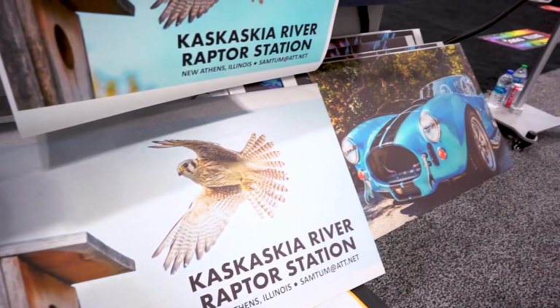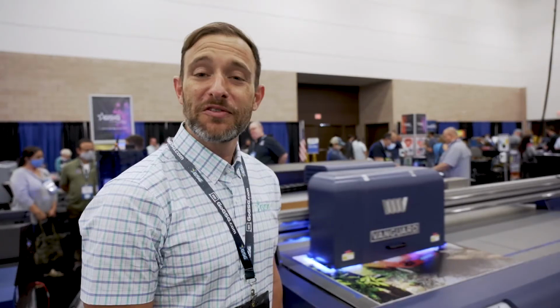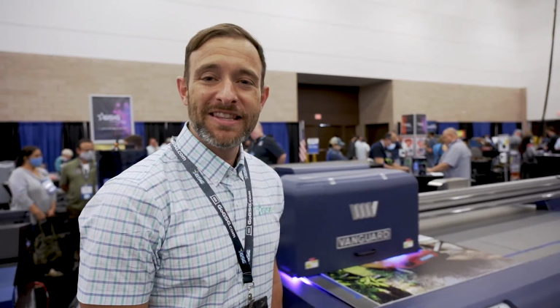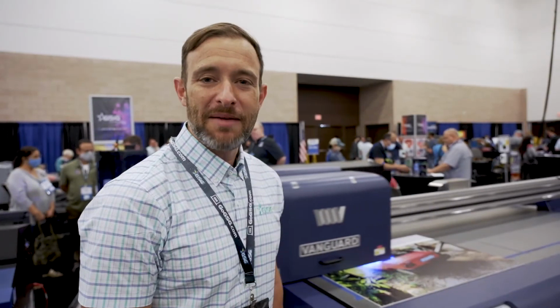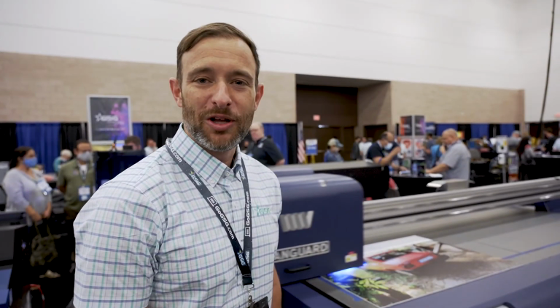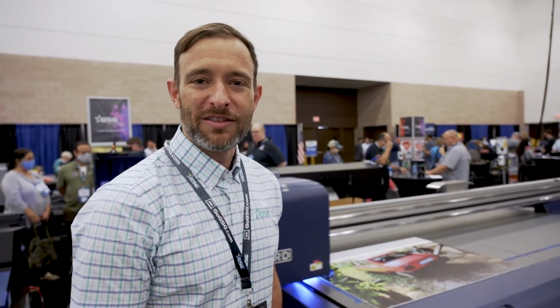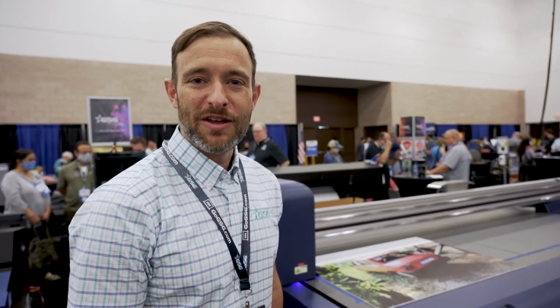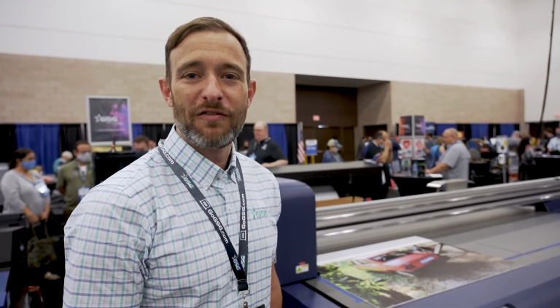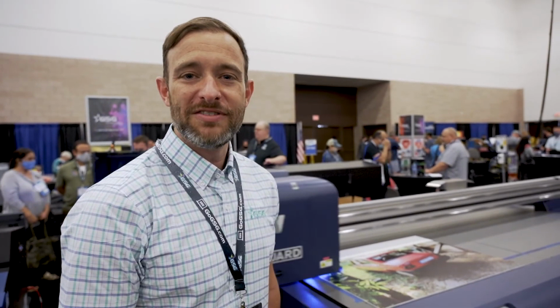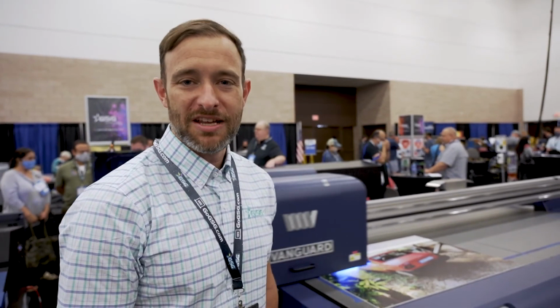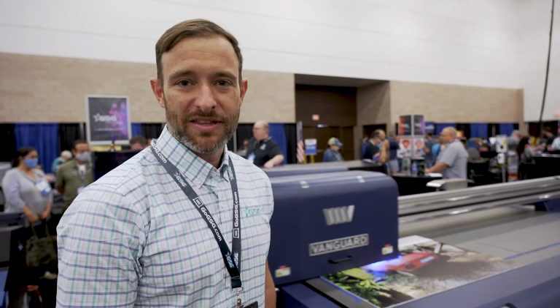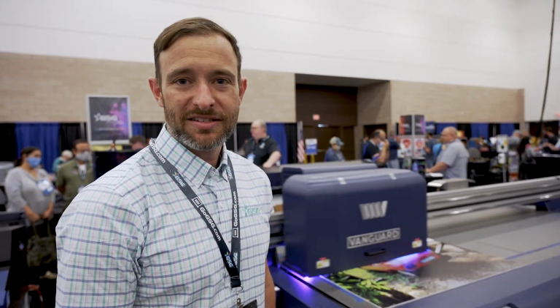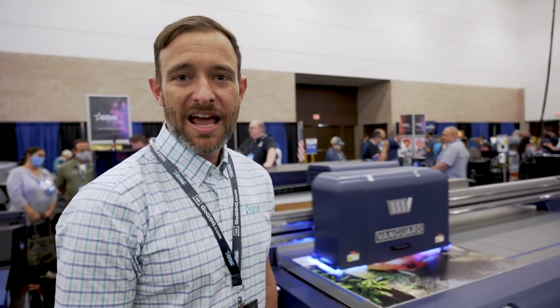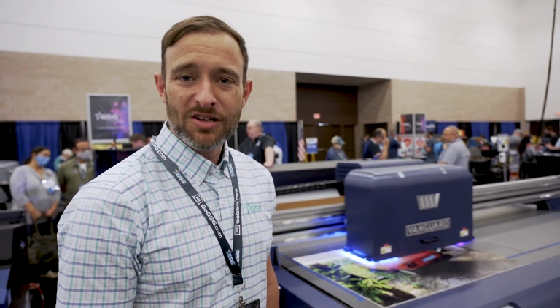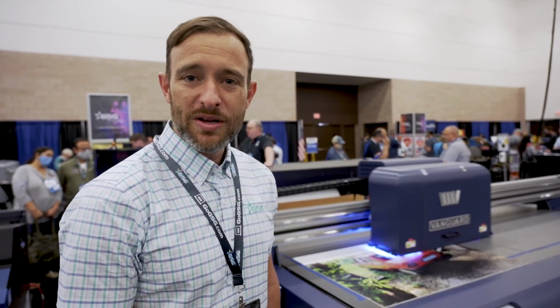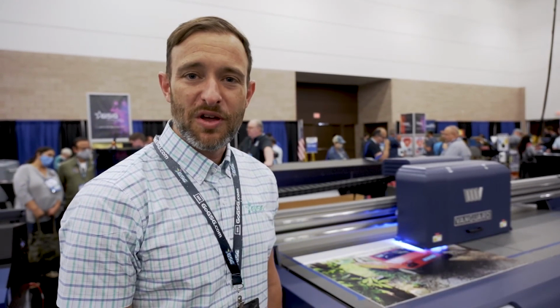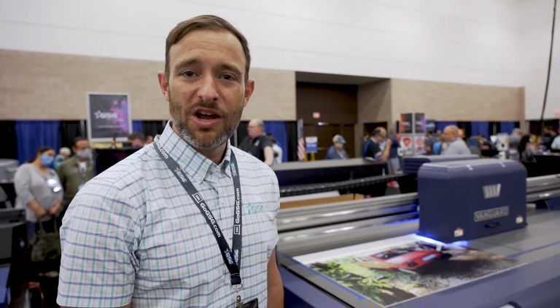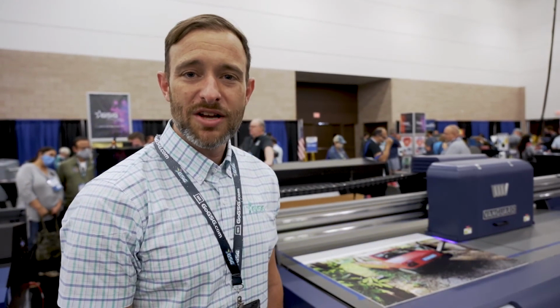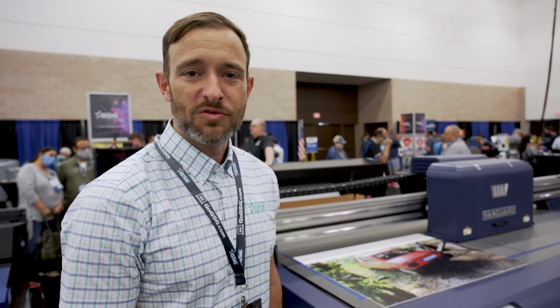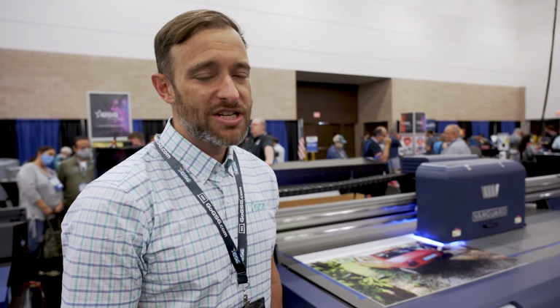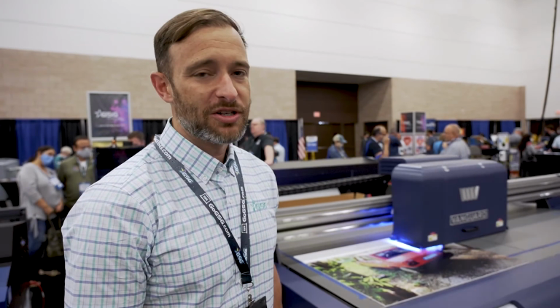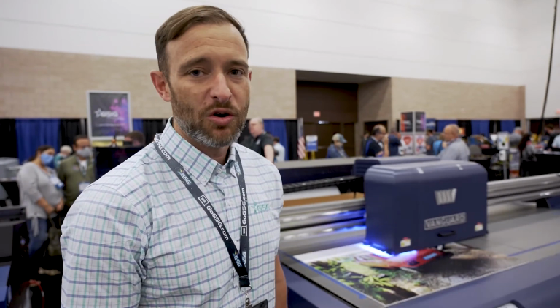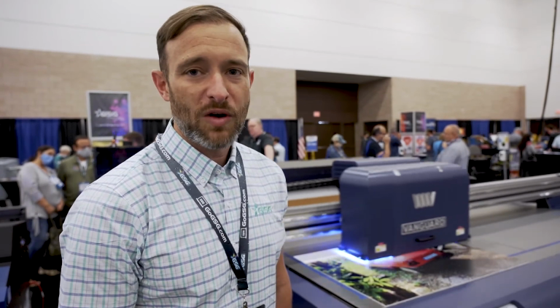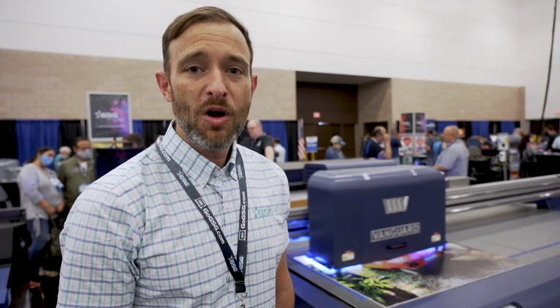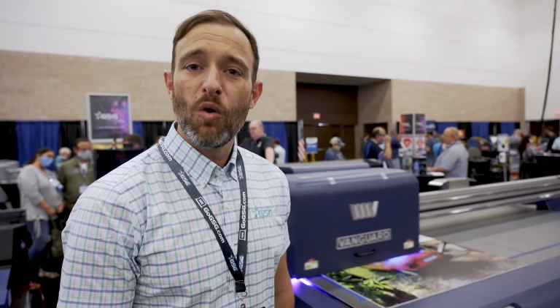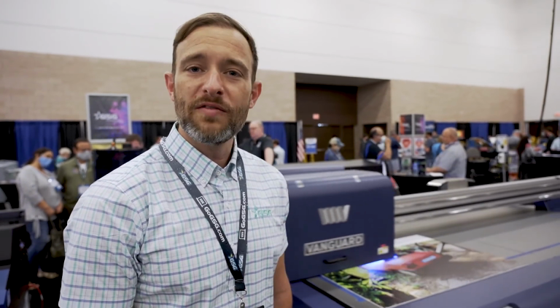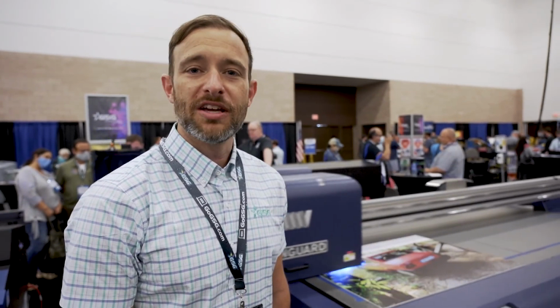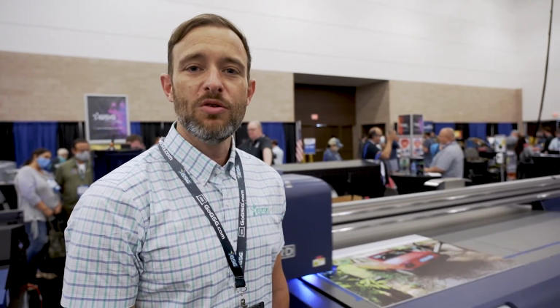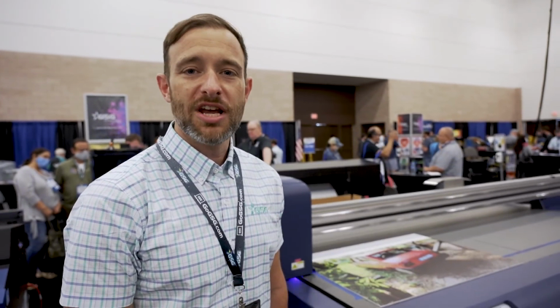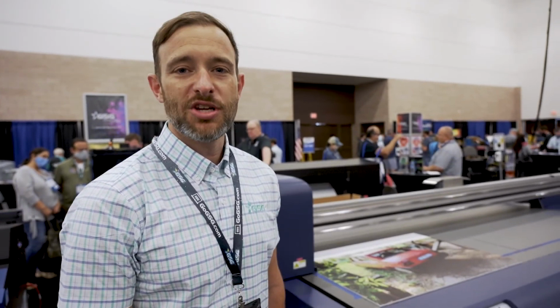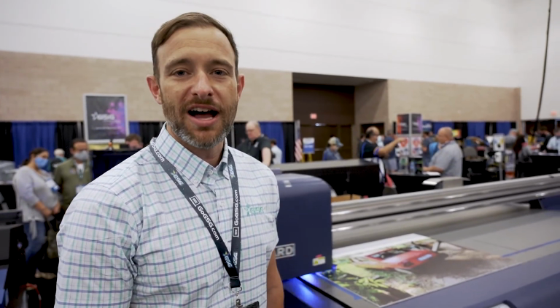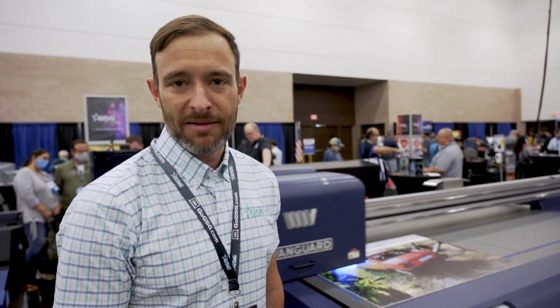Thanks for taking the time to look at the VR5DE with us. As always, if you have any questions, reach out to your local rep or visit GoGSG.com.